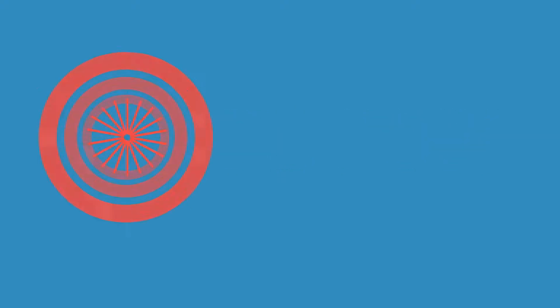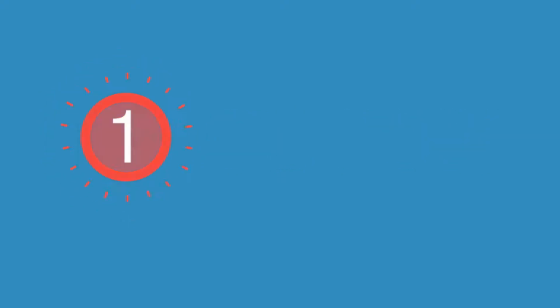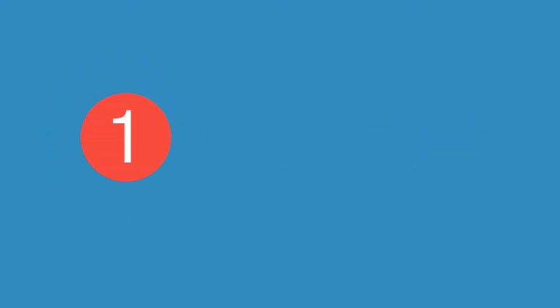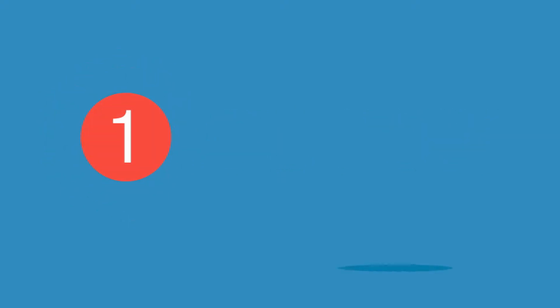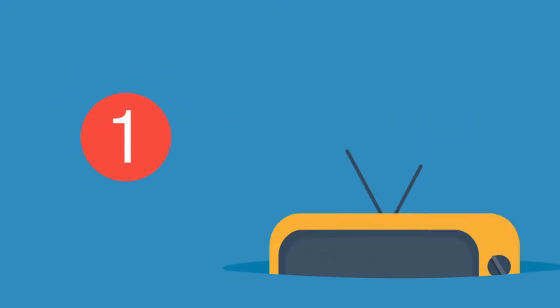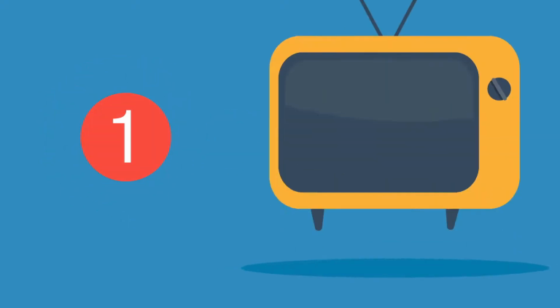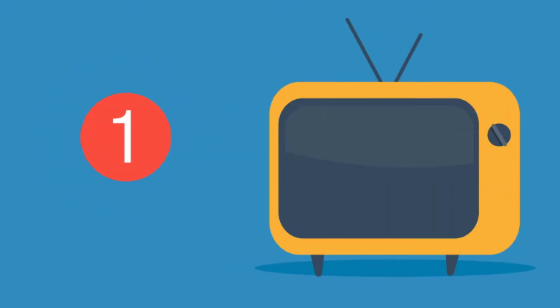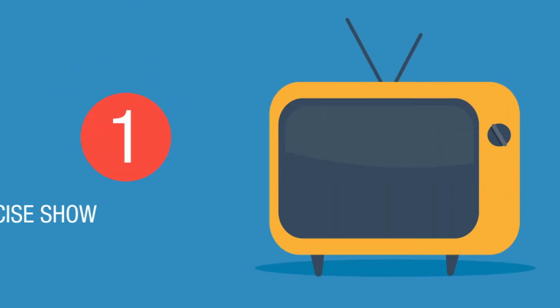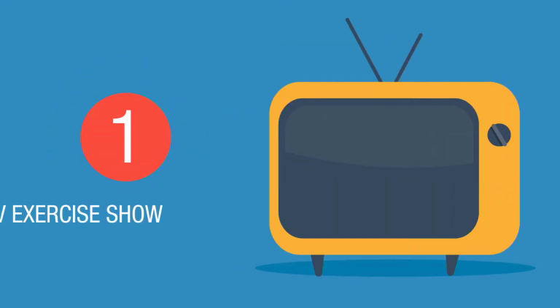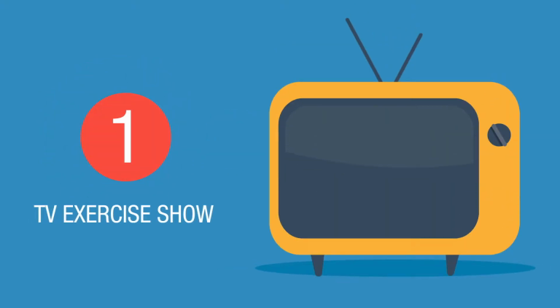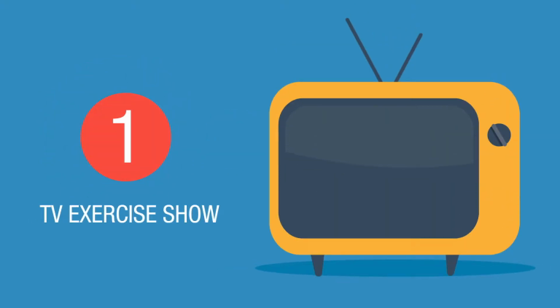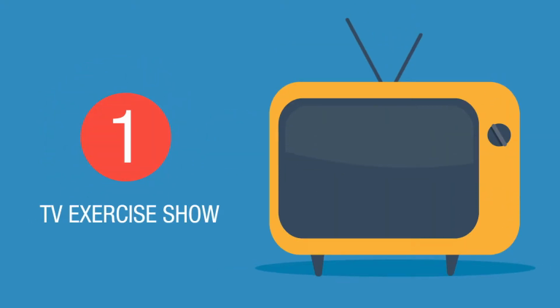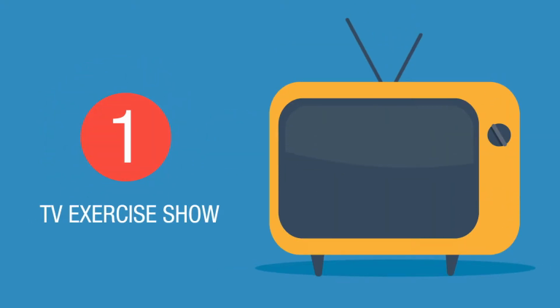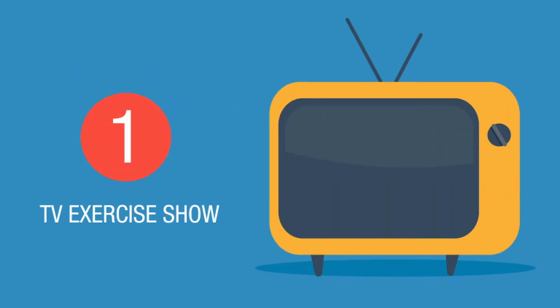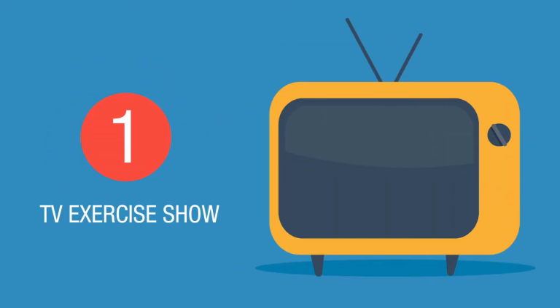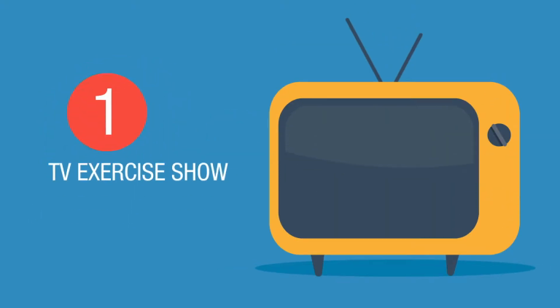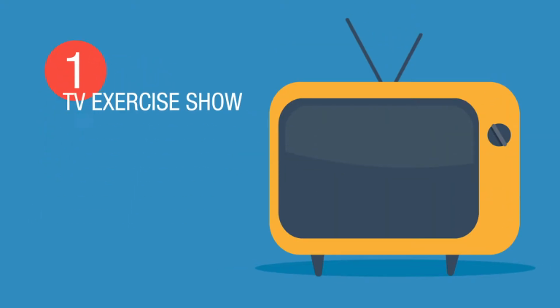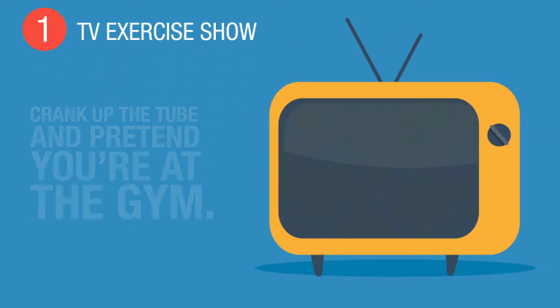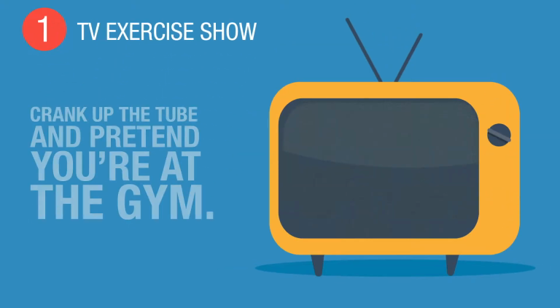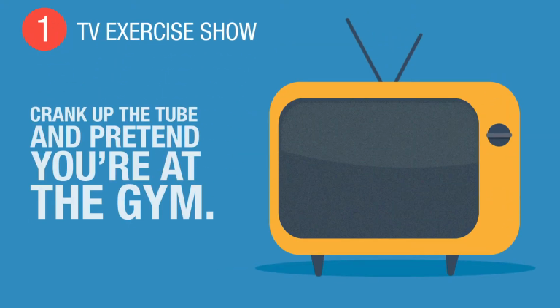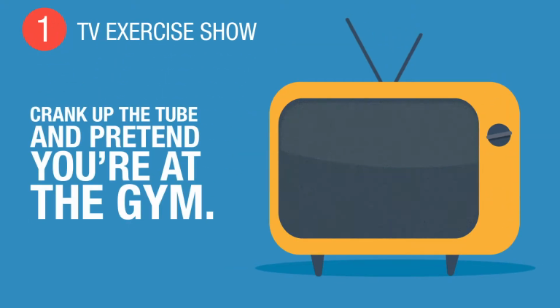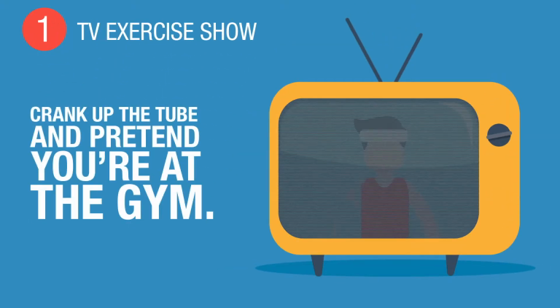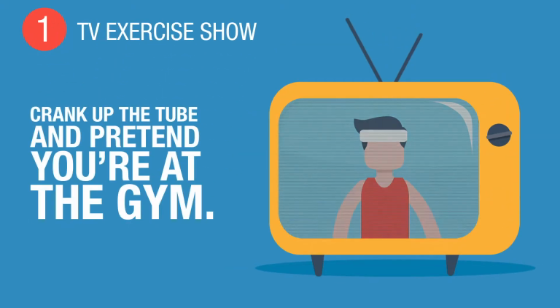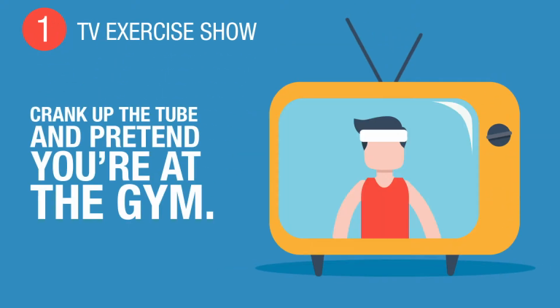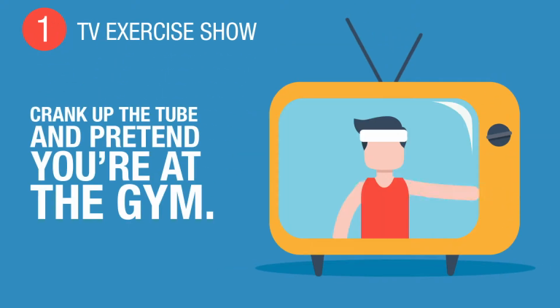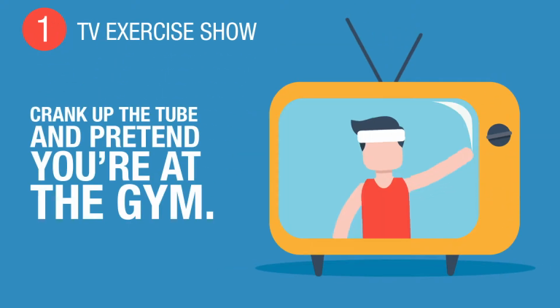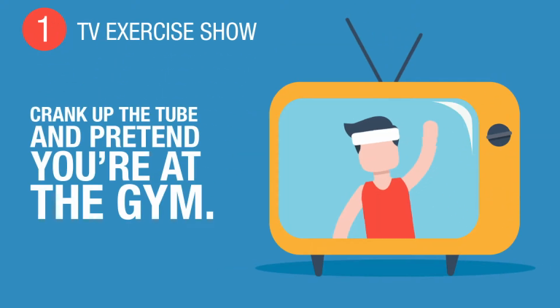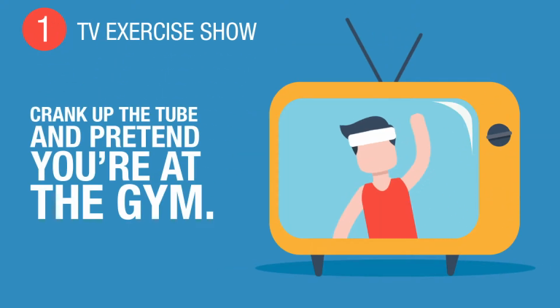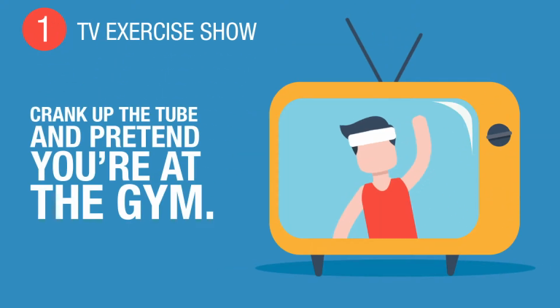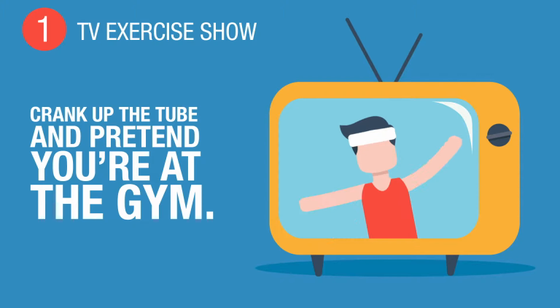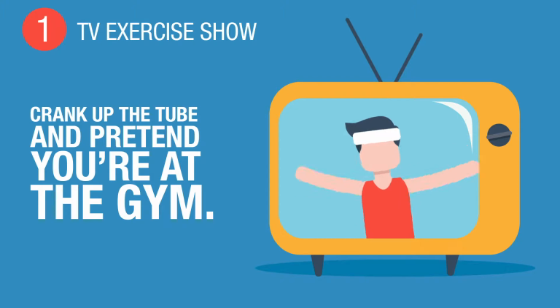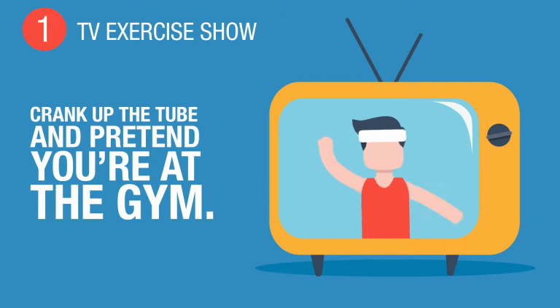1. TV exercise shows. Crank up the tube and pretend you're at the gym.